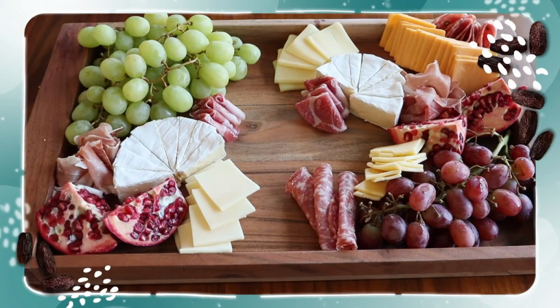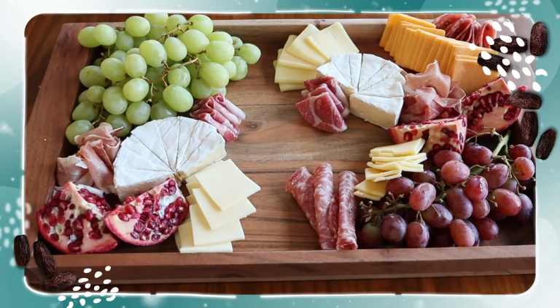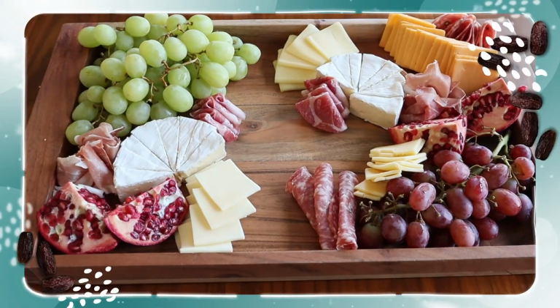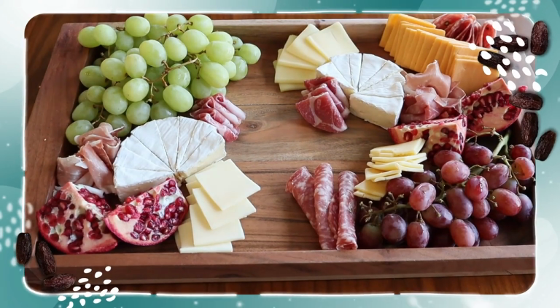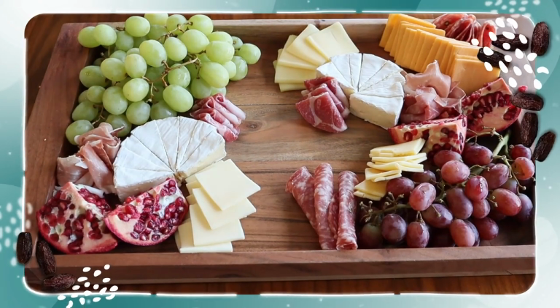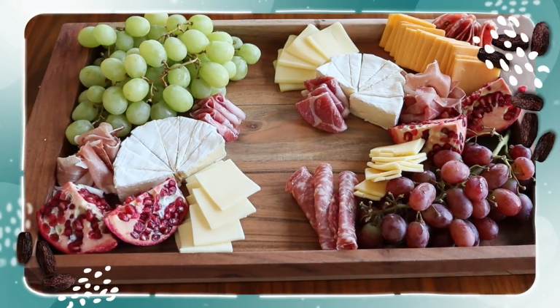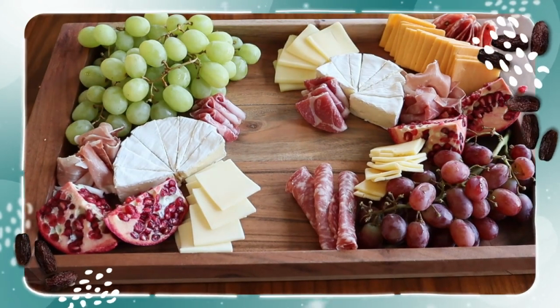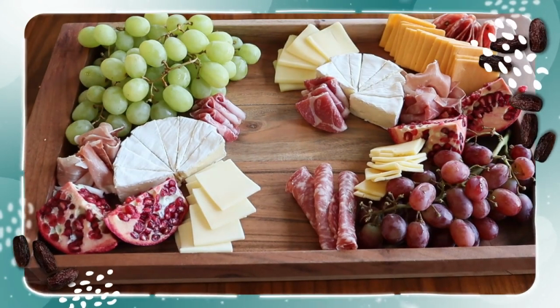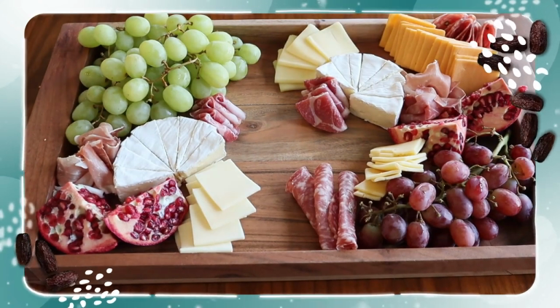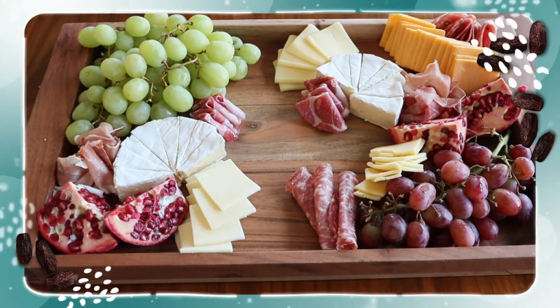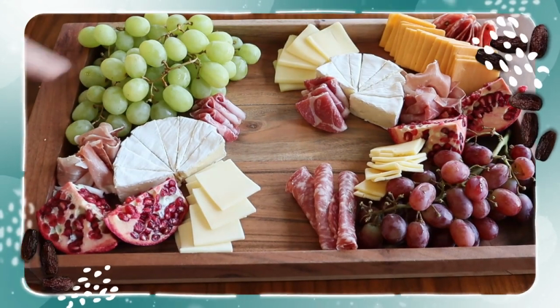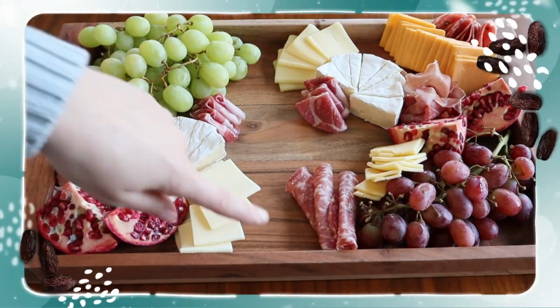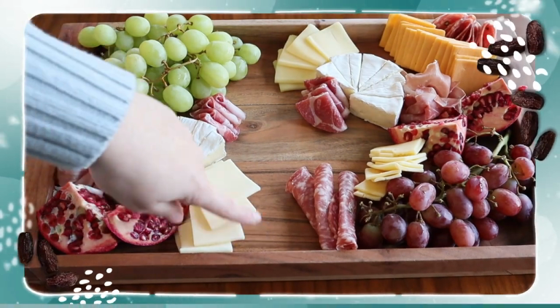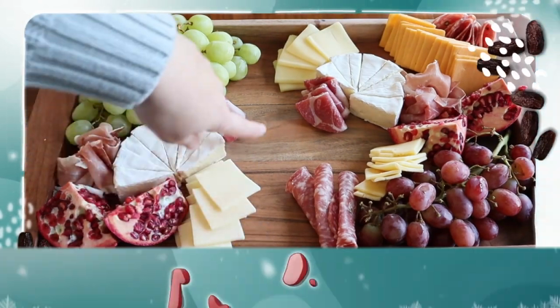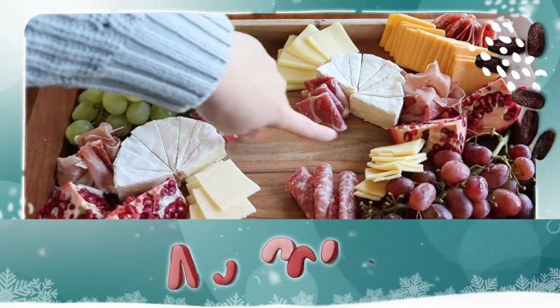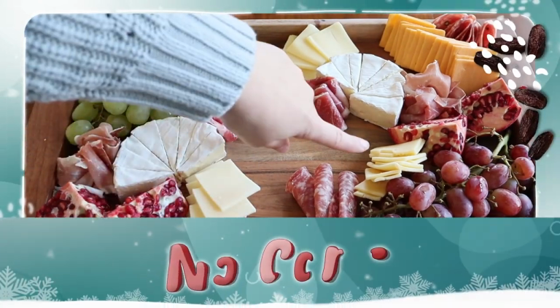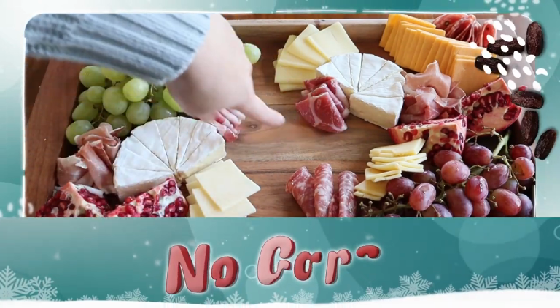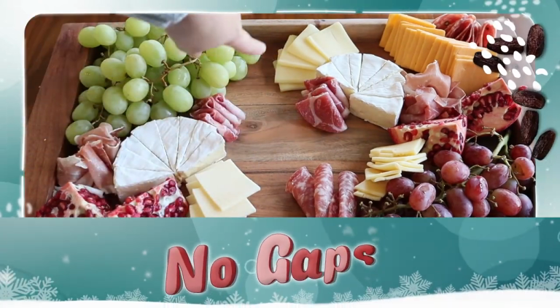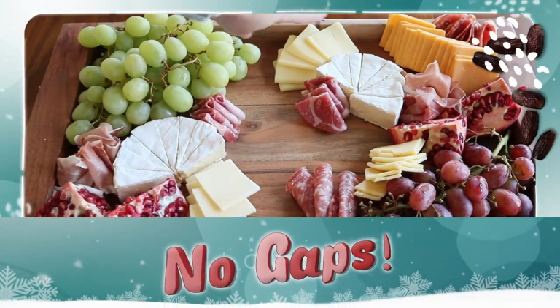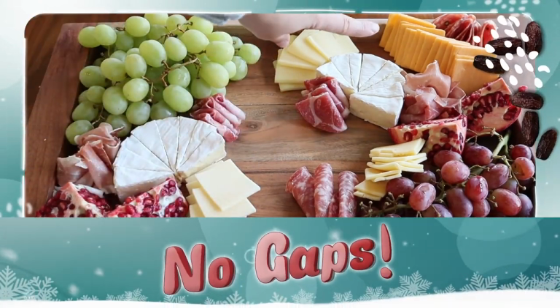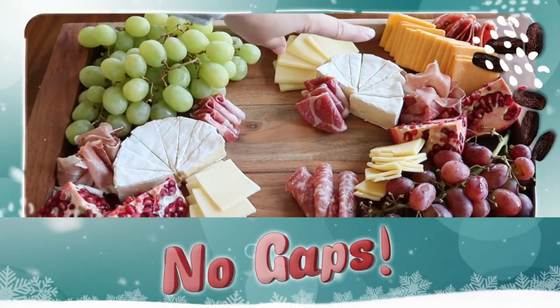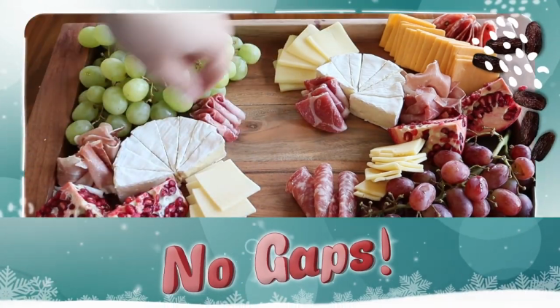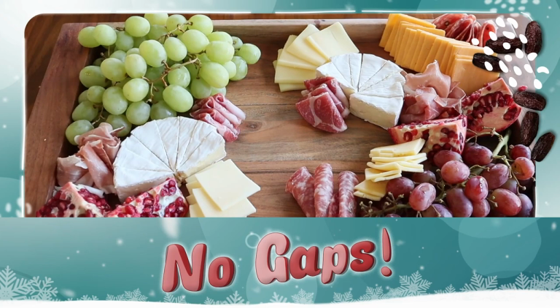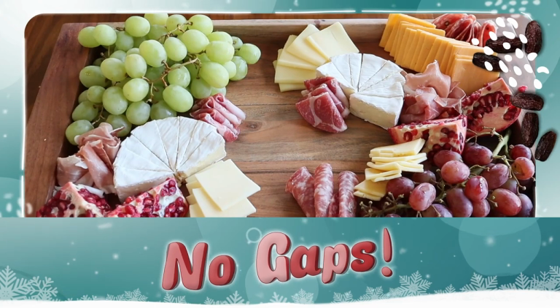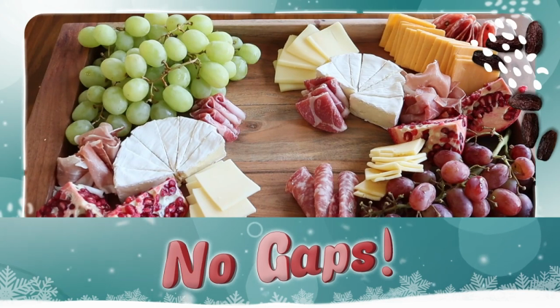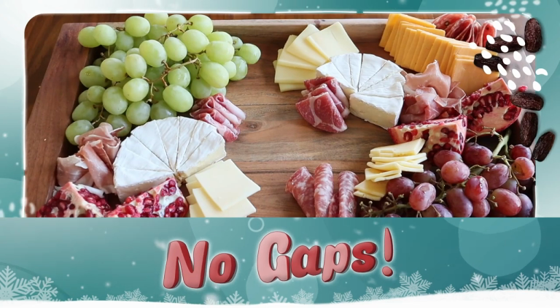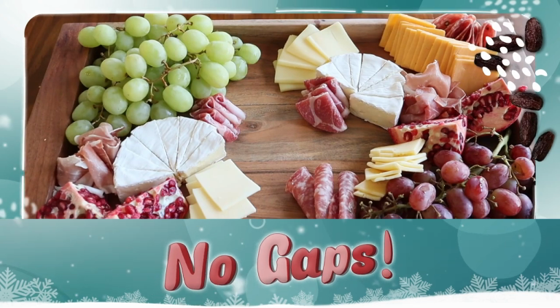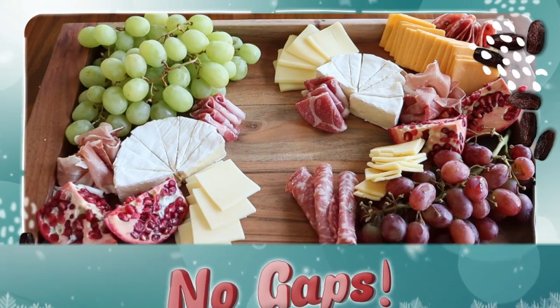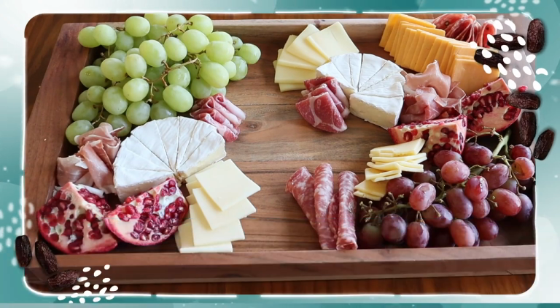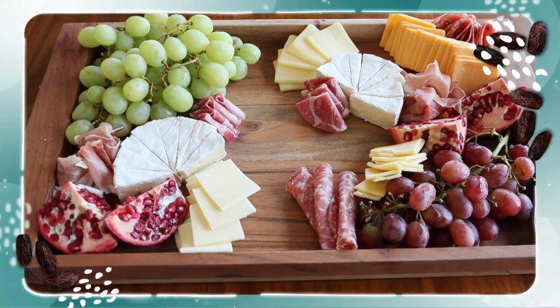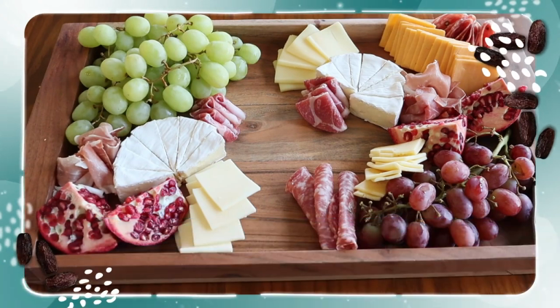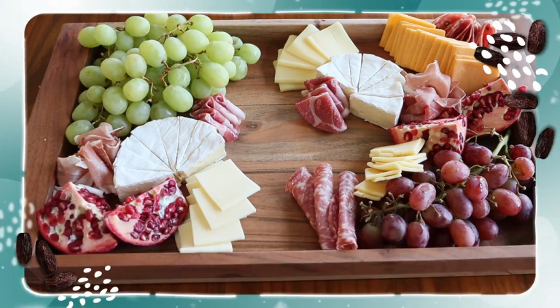Now that all the meats and cheeses are in place, I'm going to fill in some of these larger gaps with all of the rest of my fruits and berries.